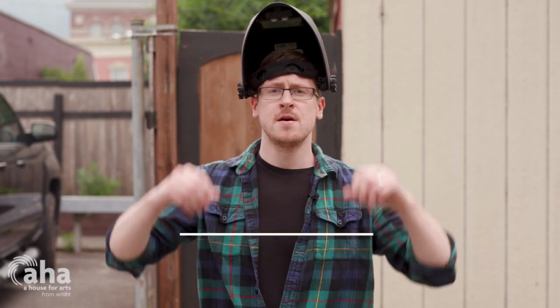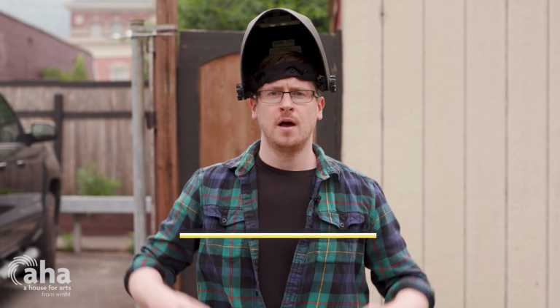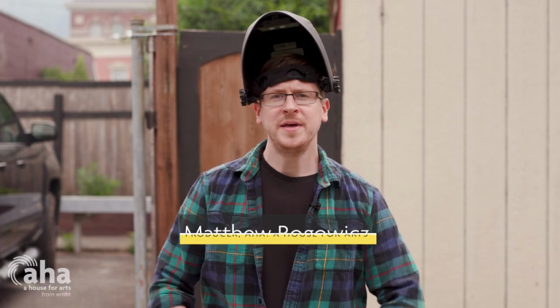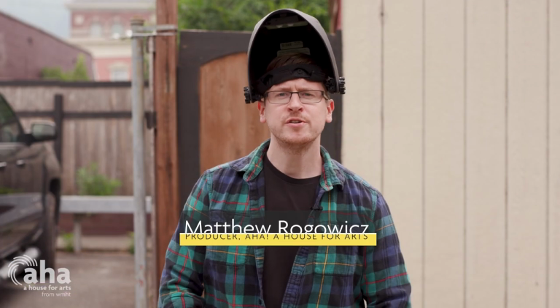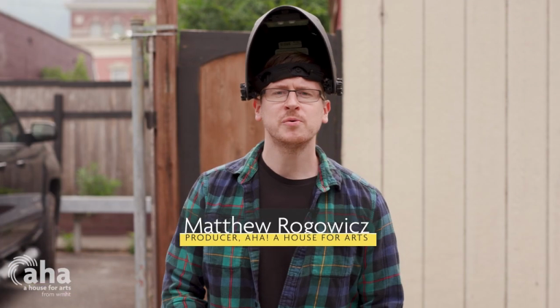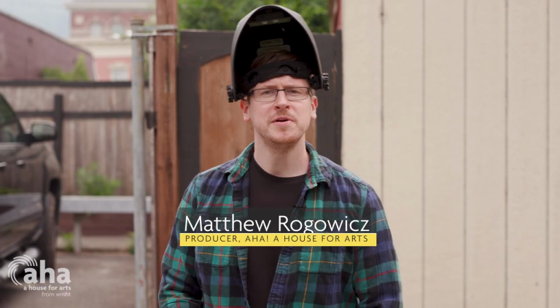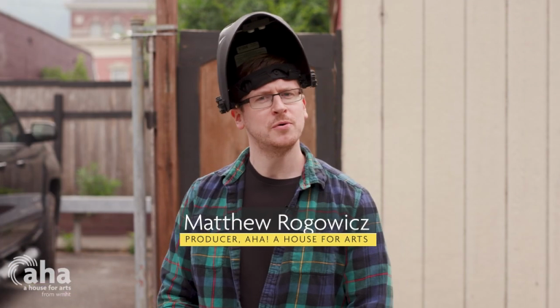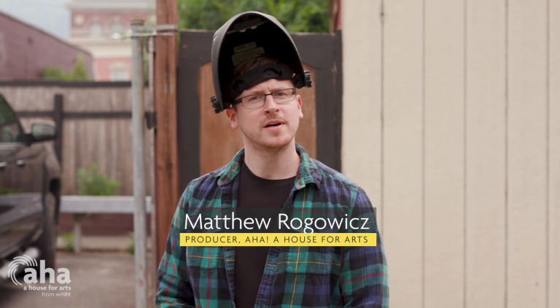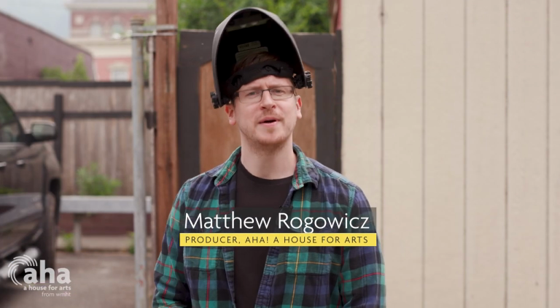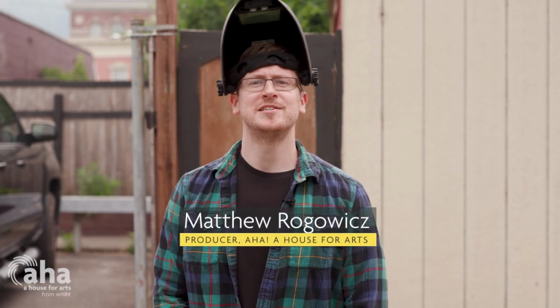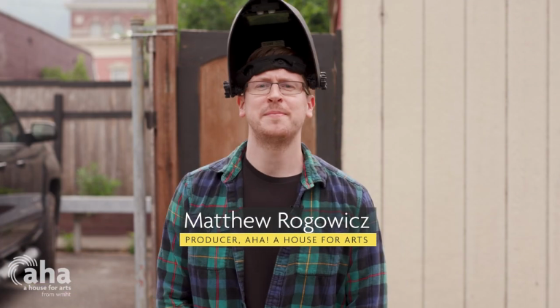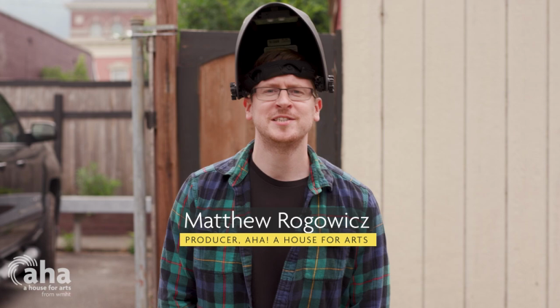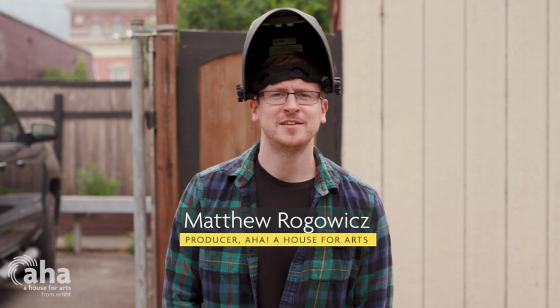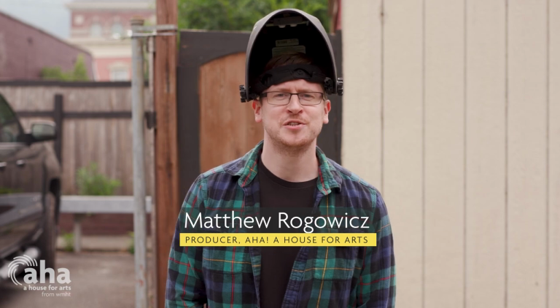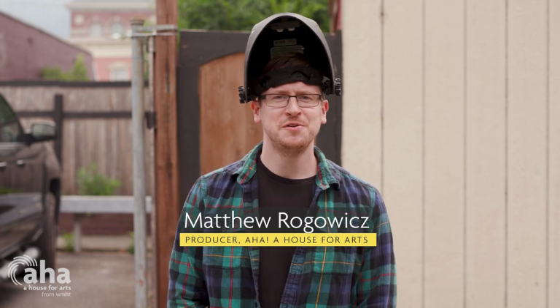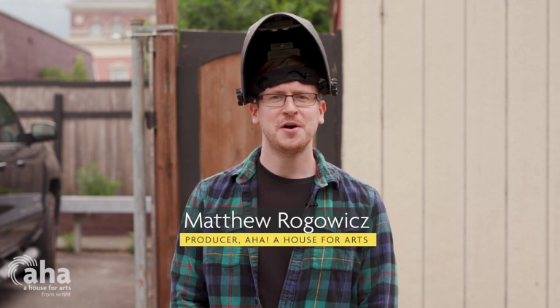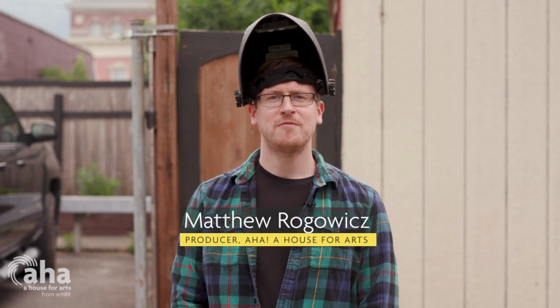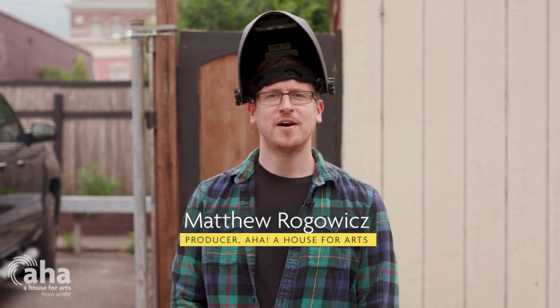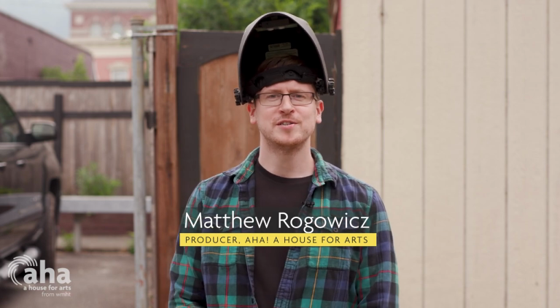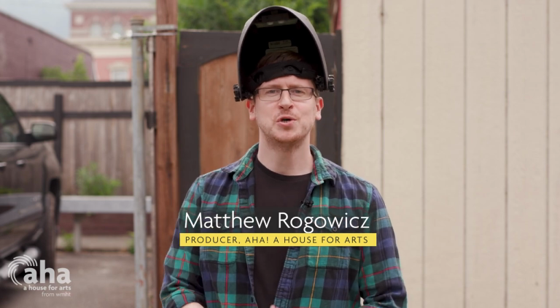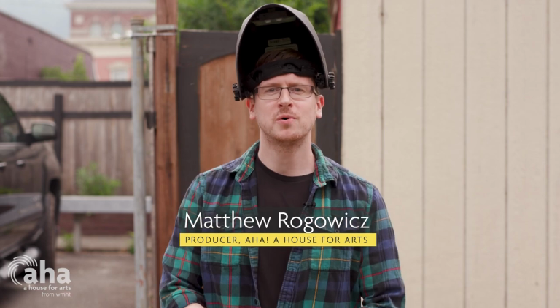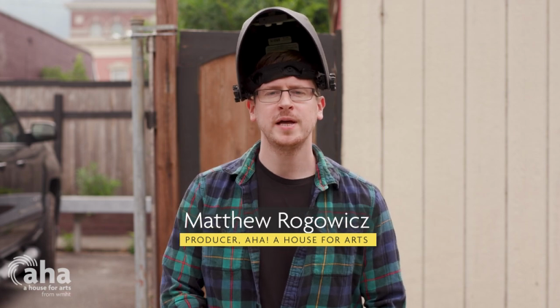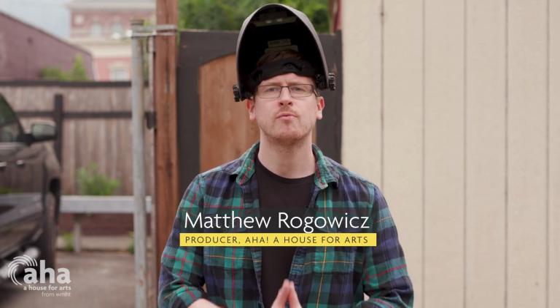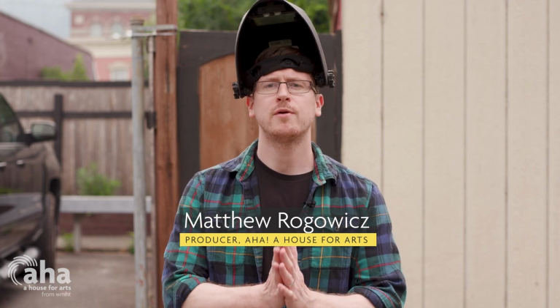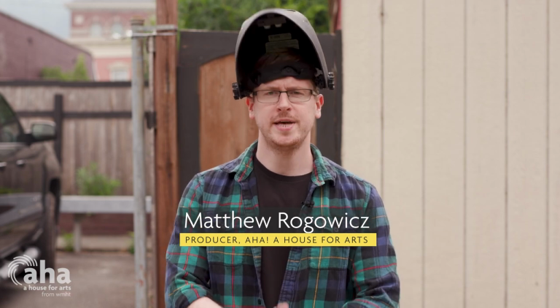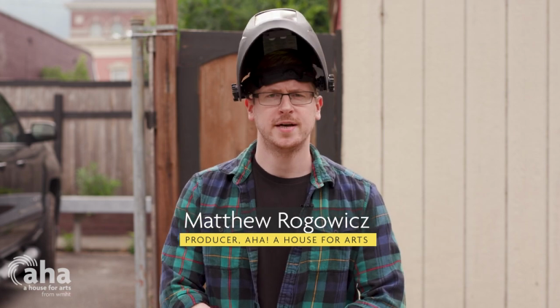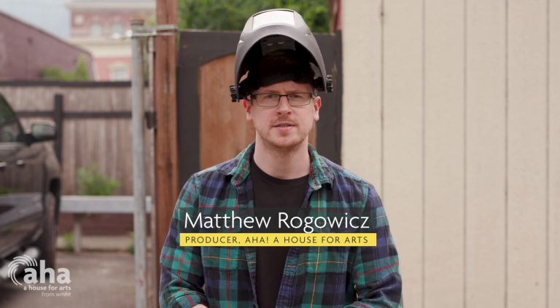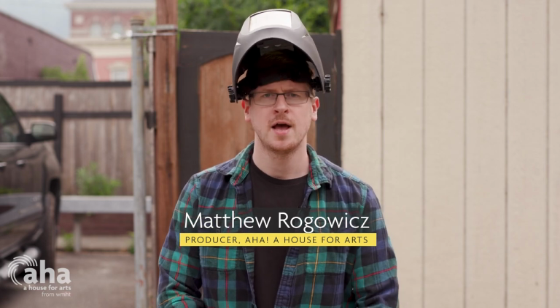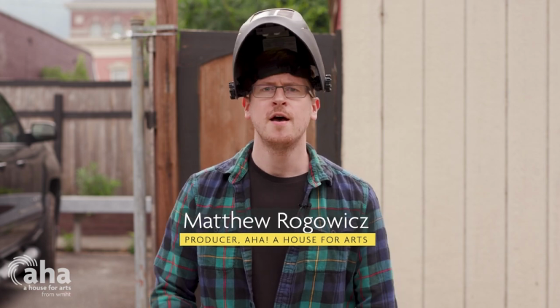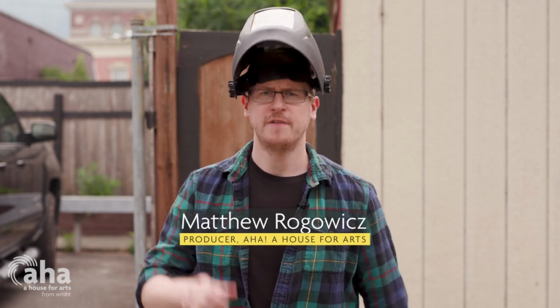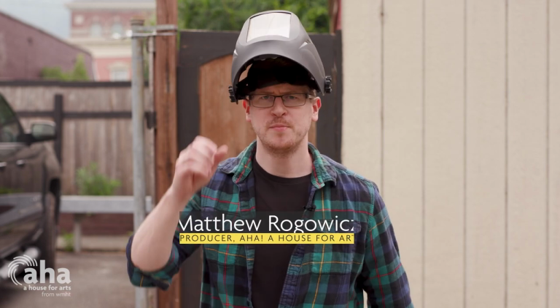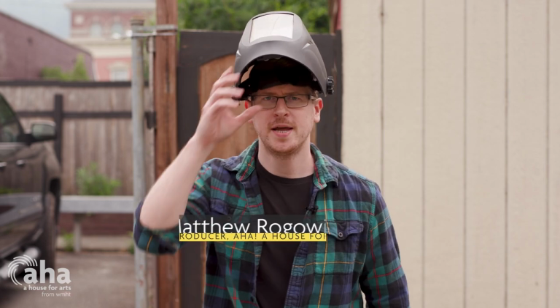I'm here in Troy, New York, about to step inside the studio of artist Tori Rodriguez. Follow me.